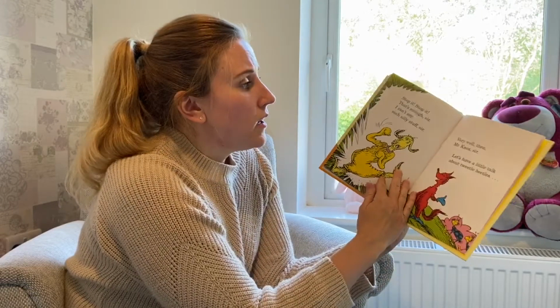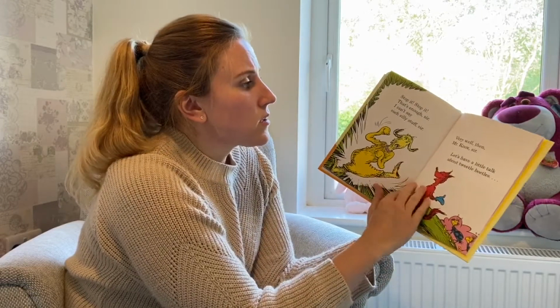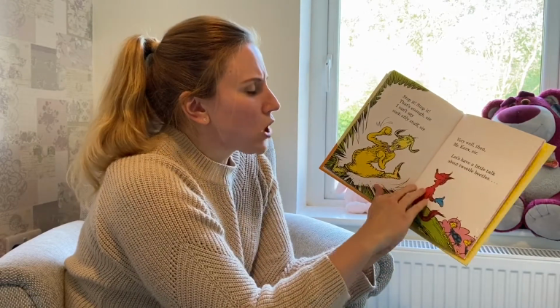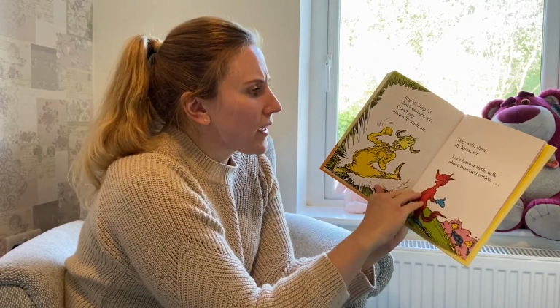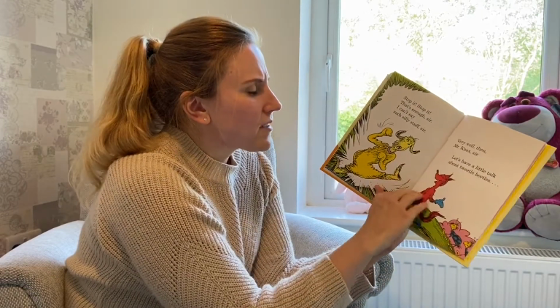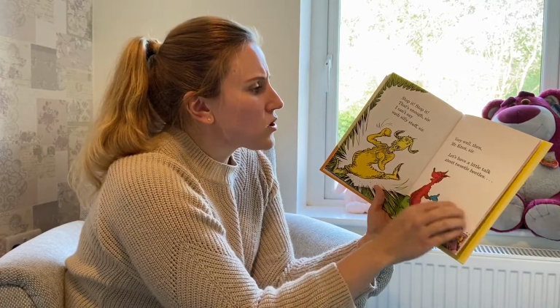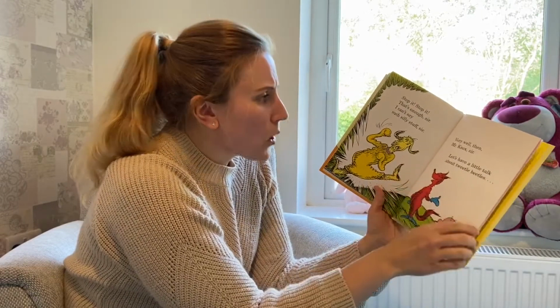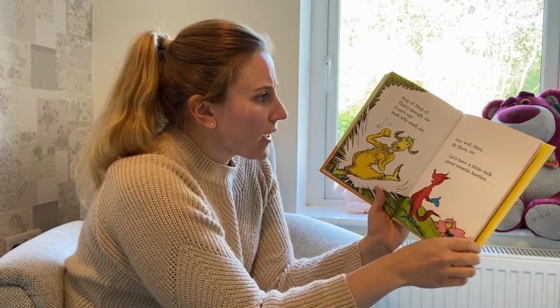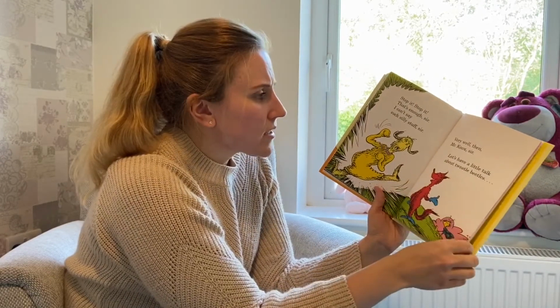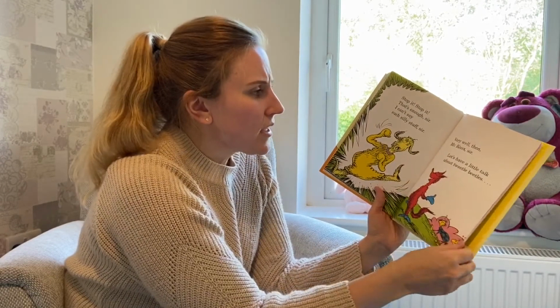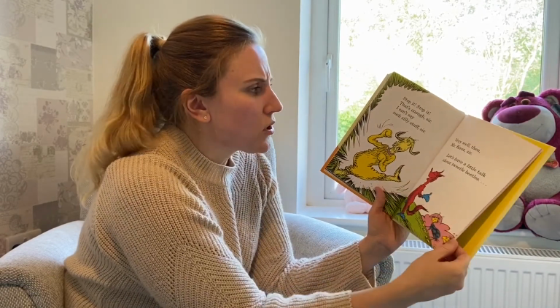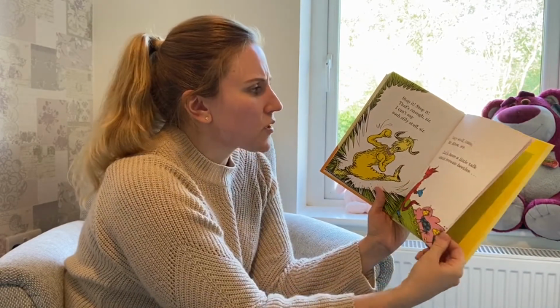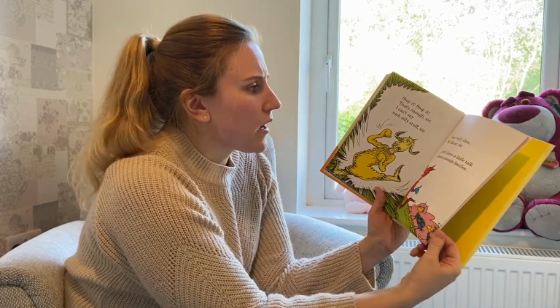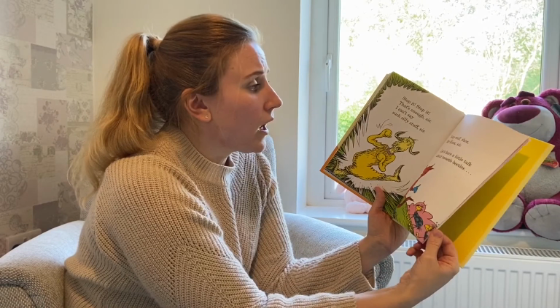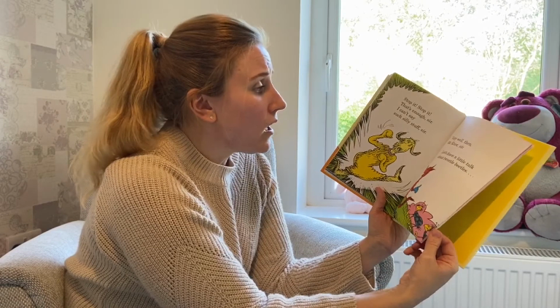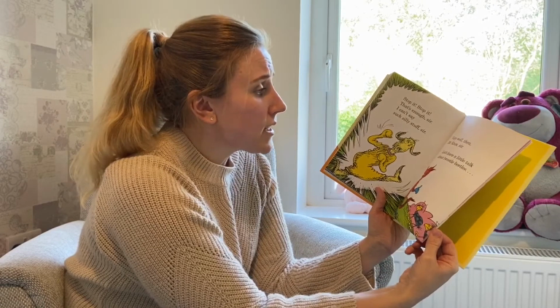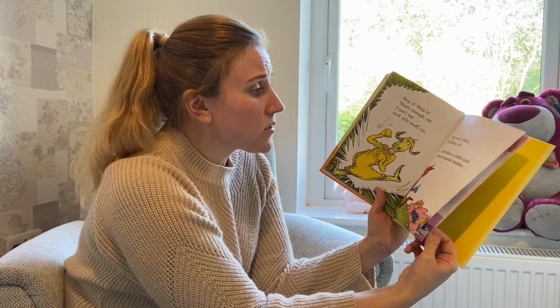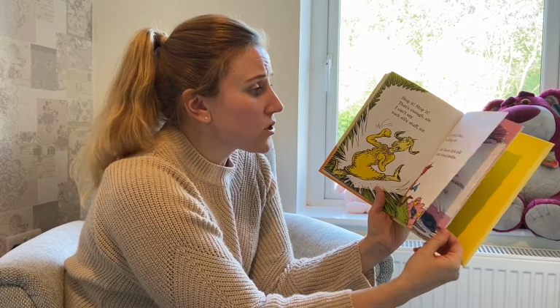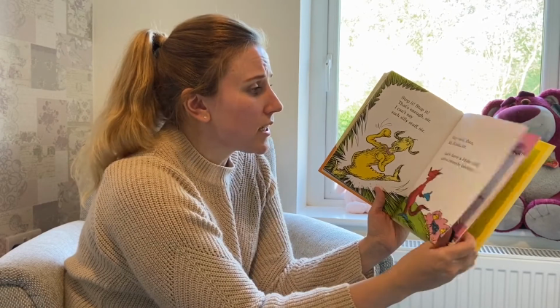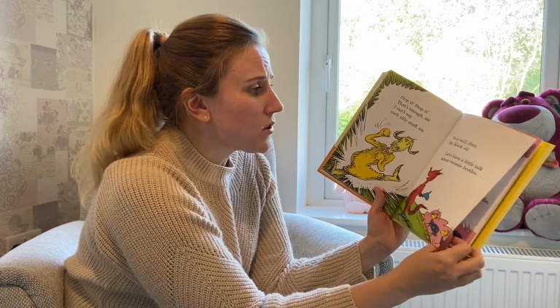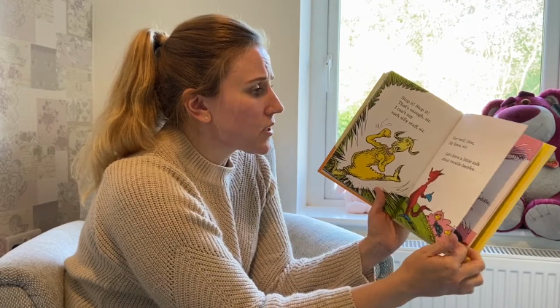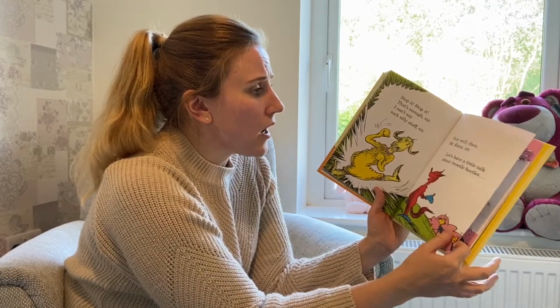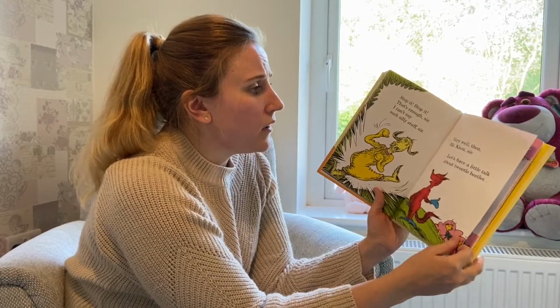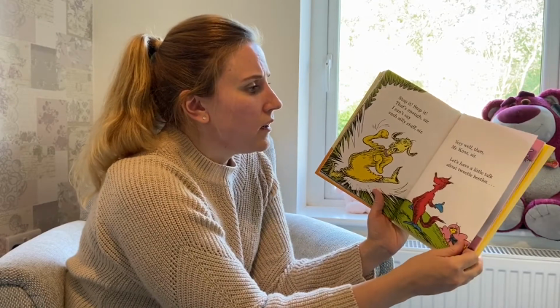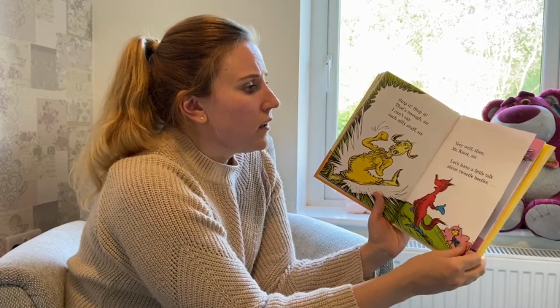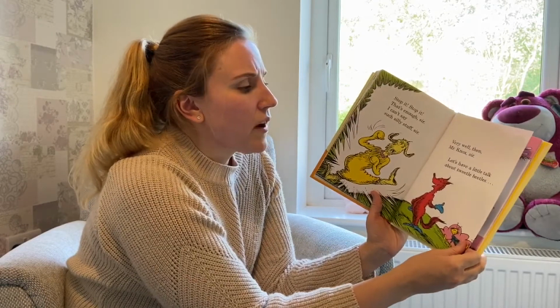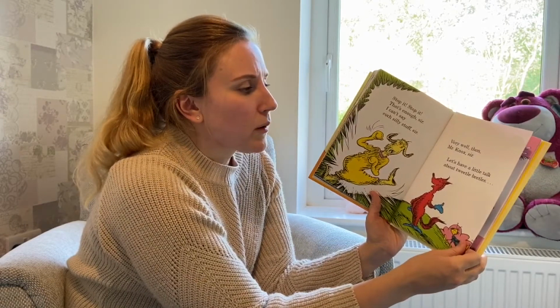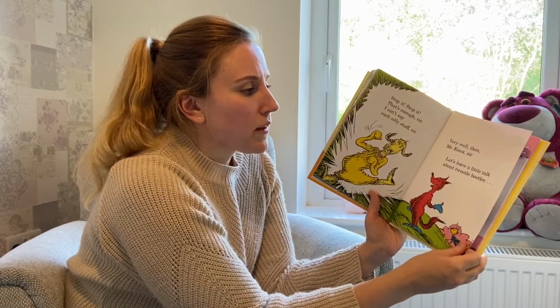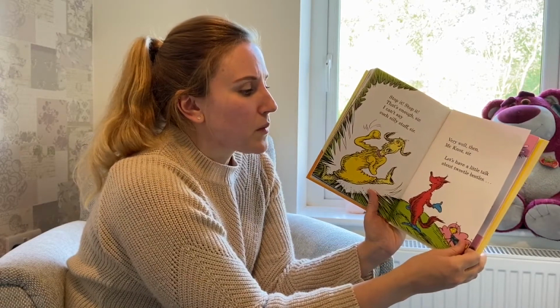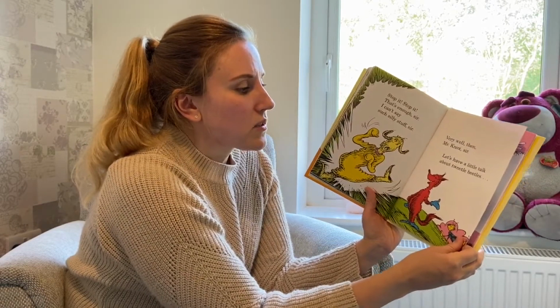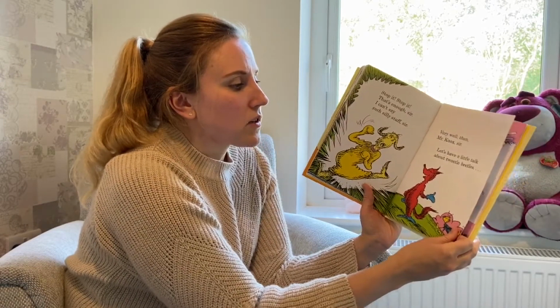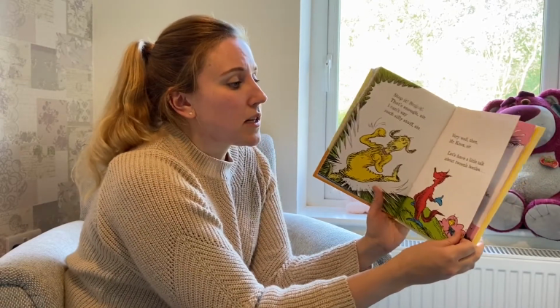Stop it. Stop it. That's enough, sir. I can't say such silly stuff, sir. Very well then, Mr. Knox, sir.